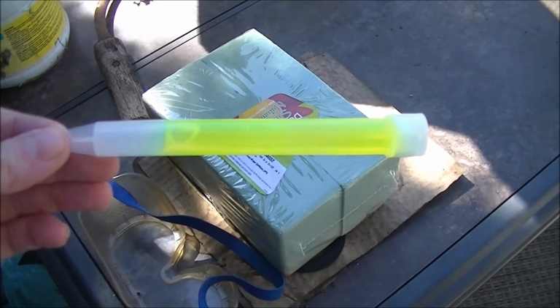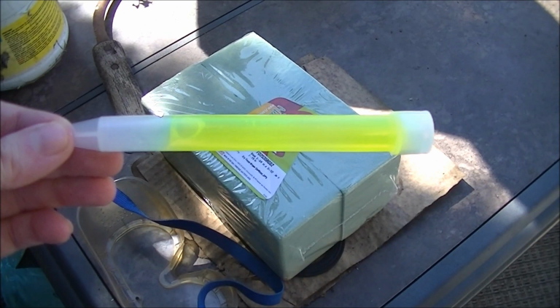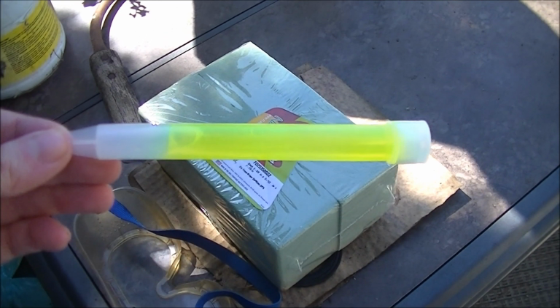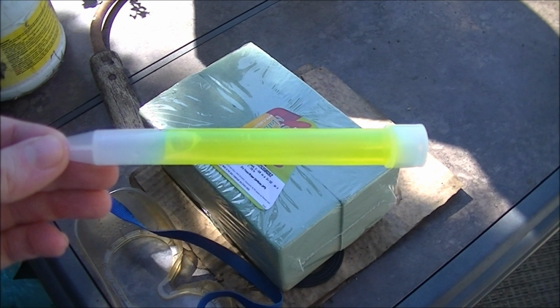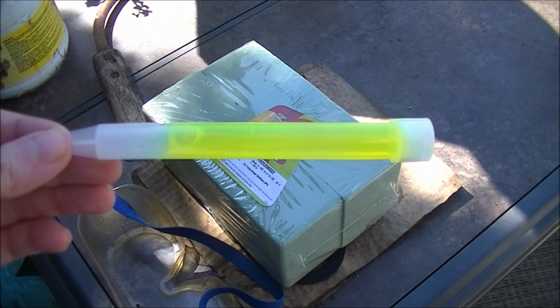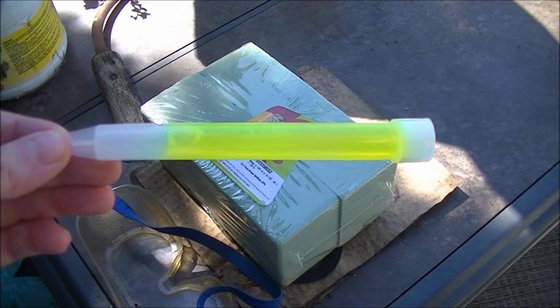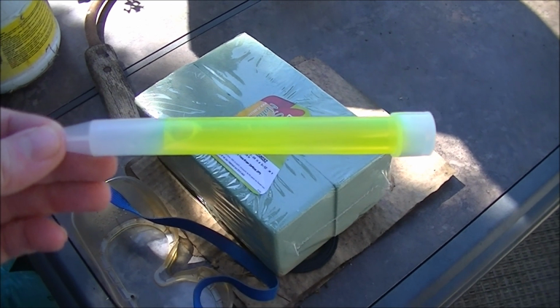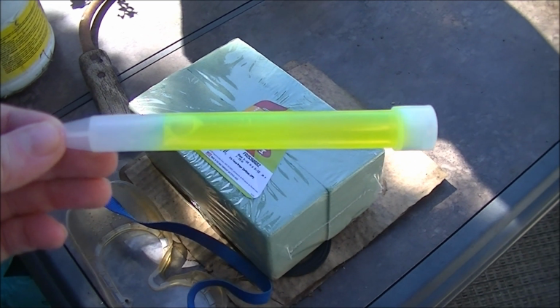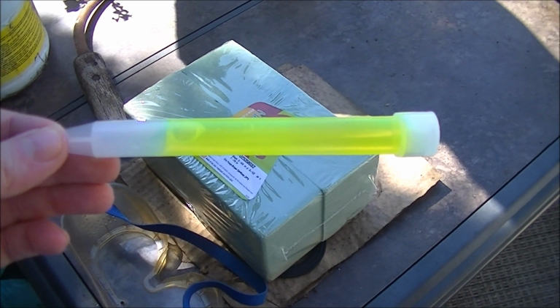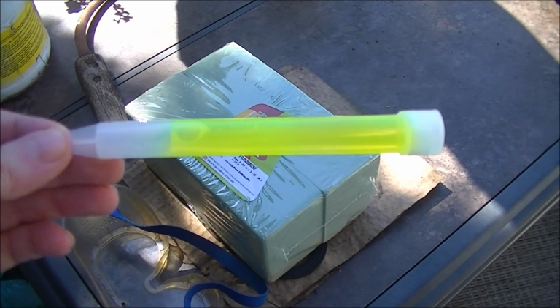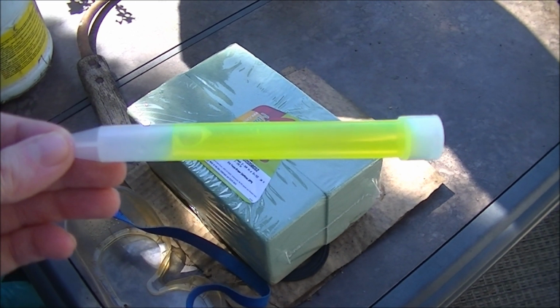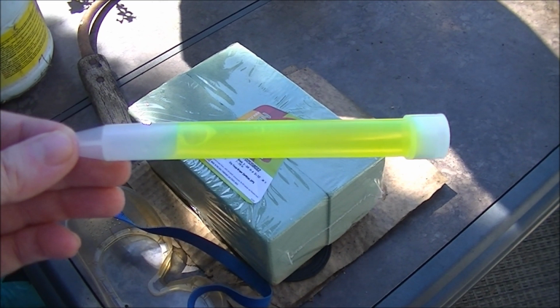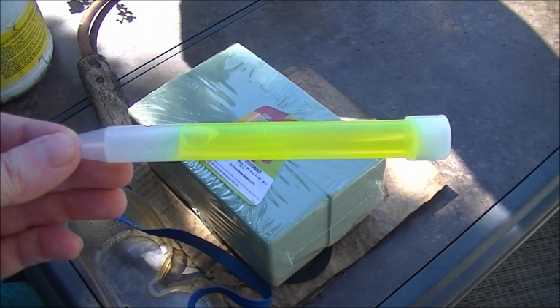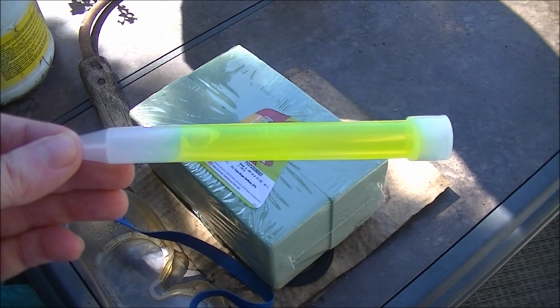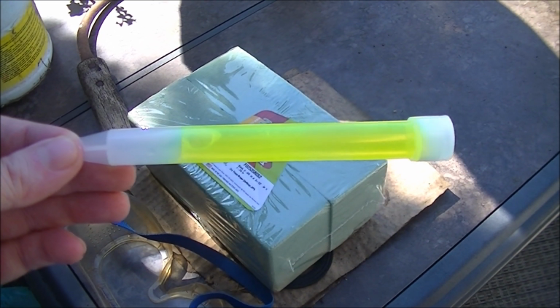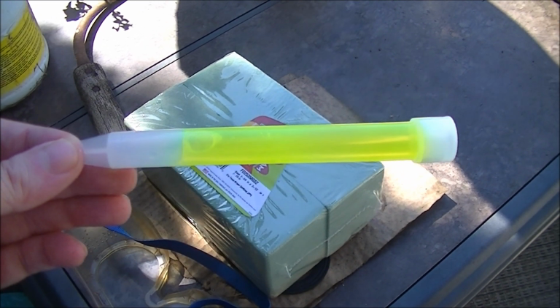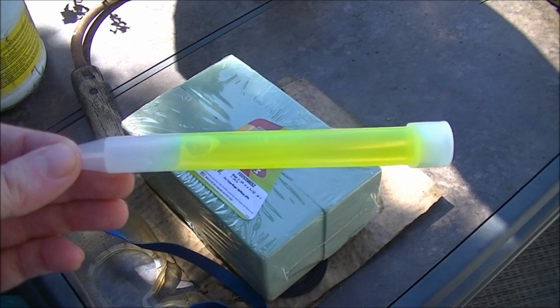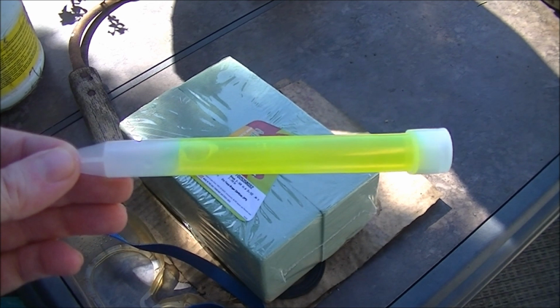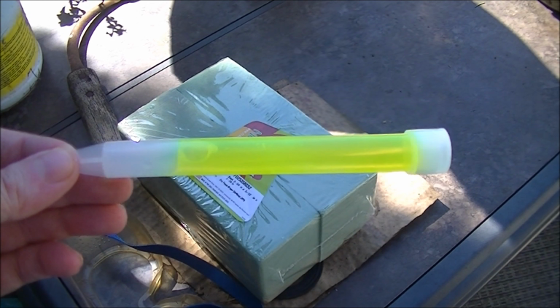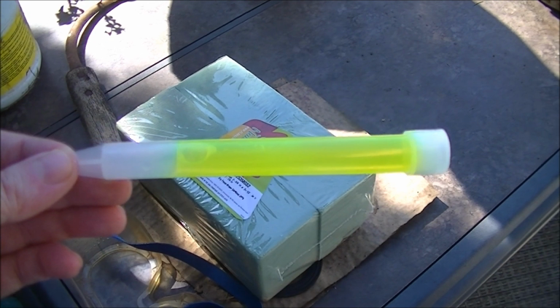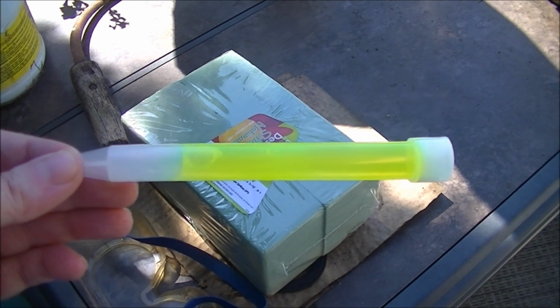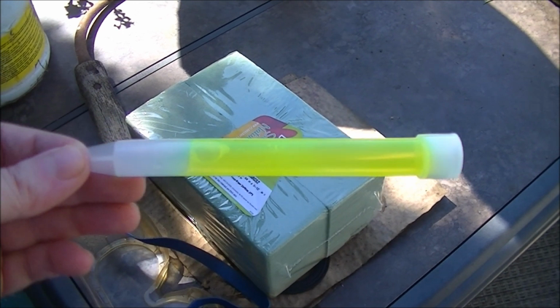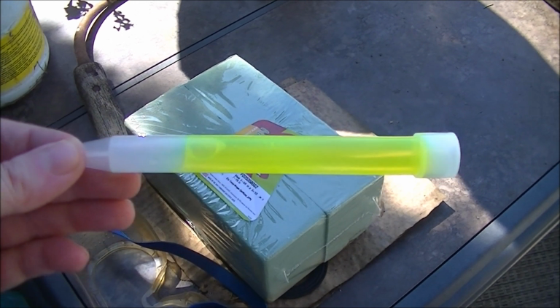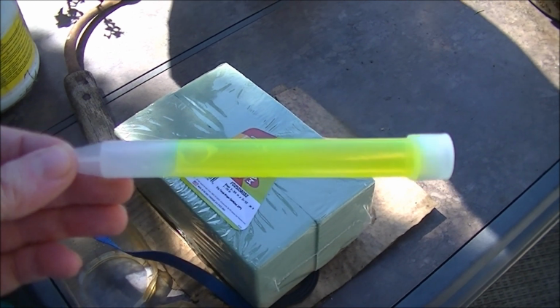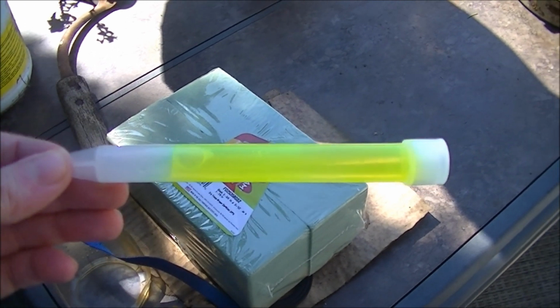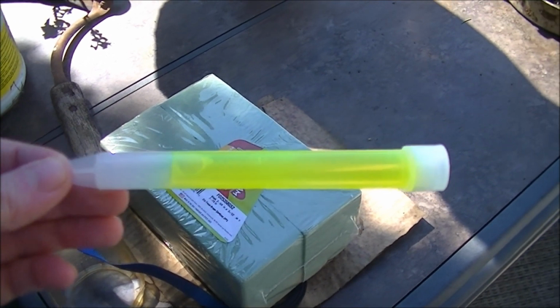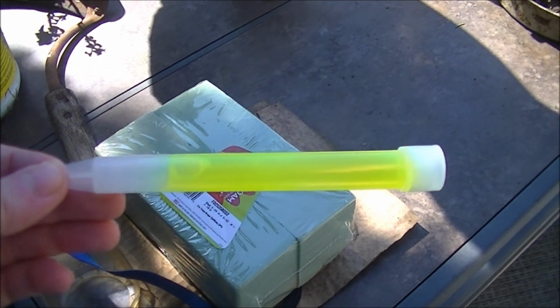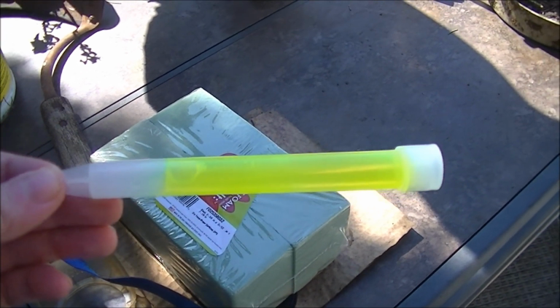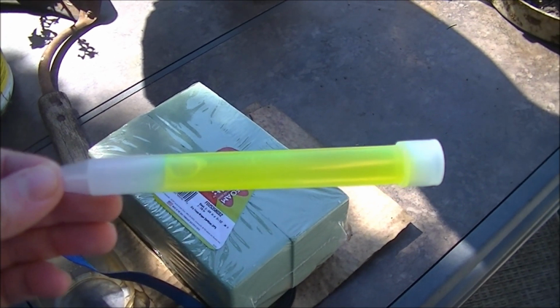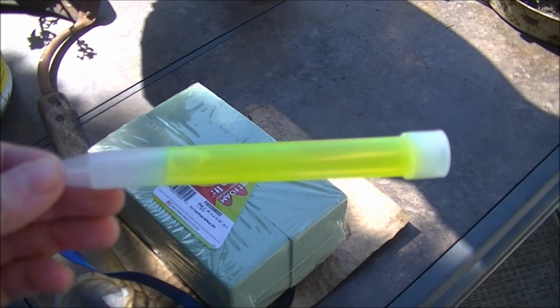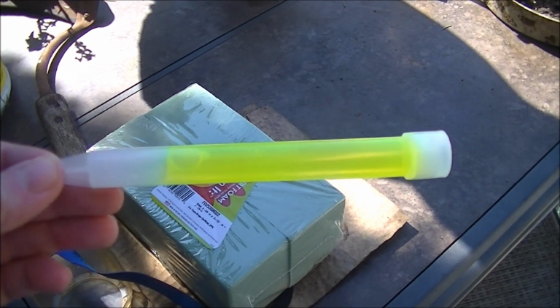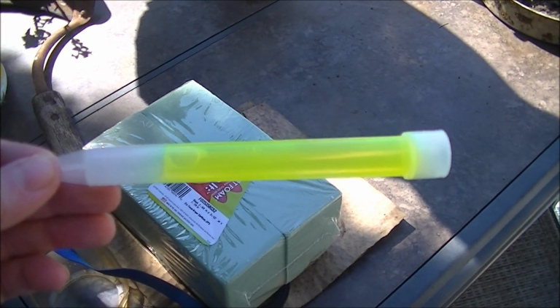And just to make sure I can show you a lit glow stick burning in the sun, I'm going to do a pre-cracked one.